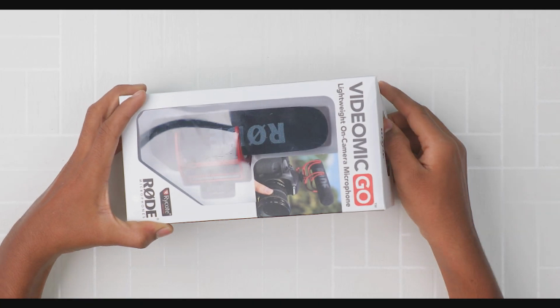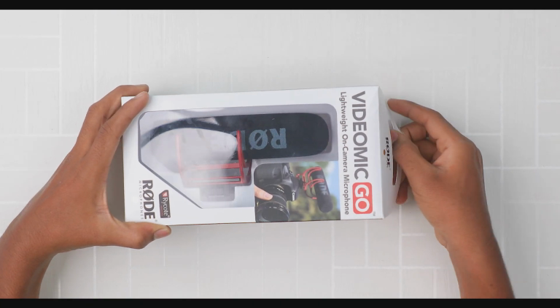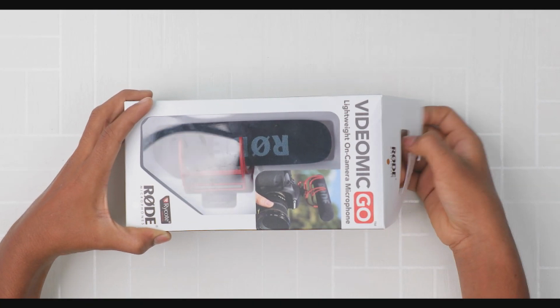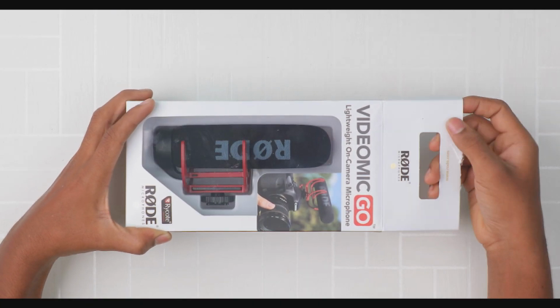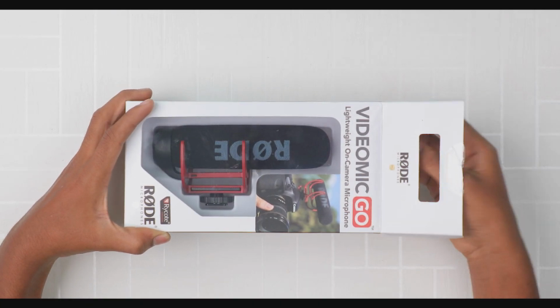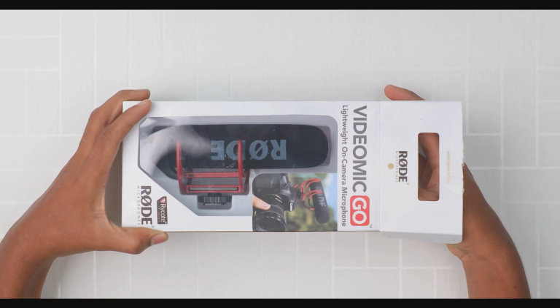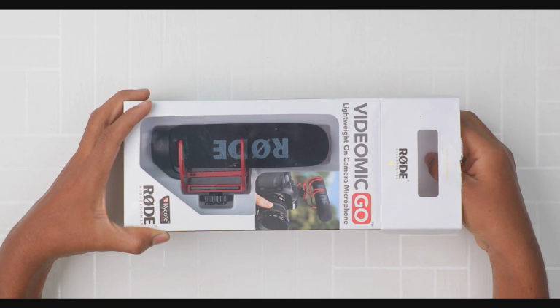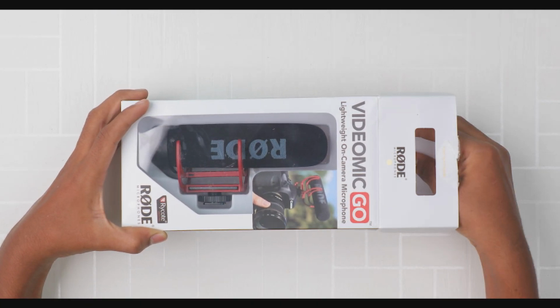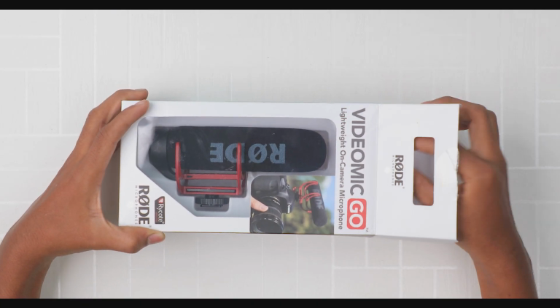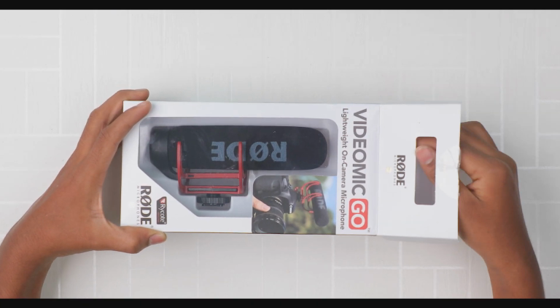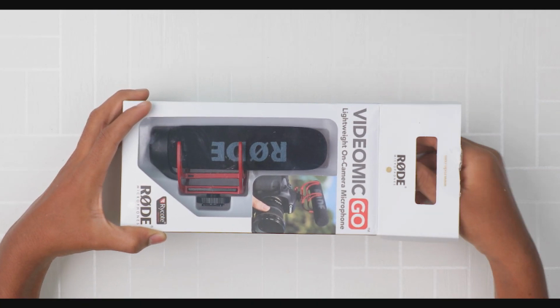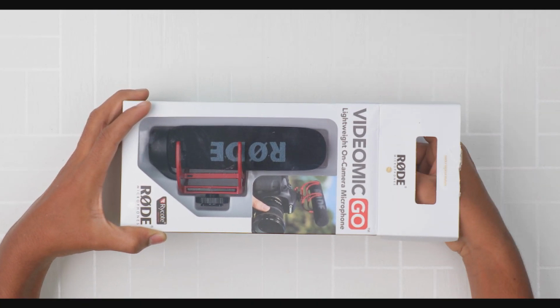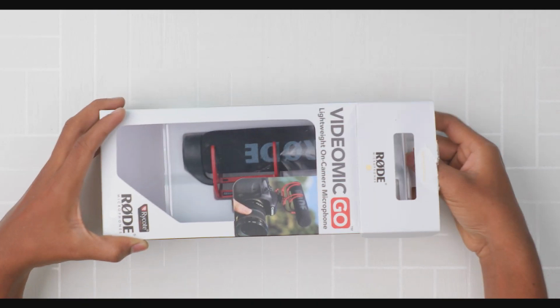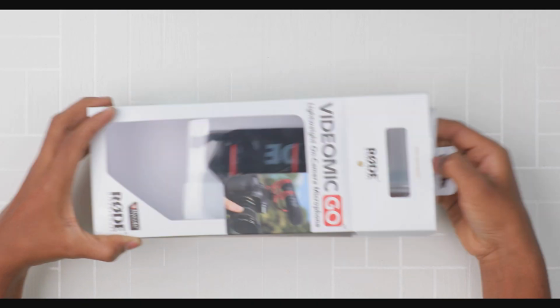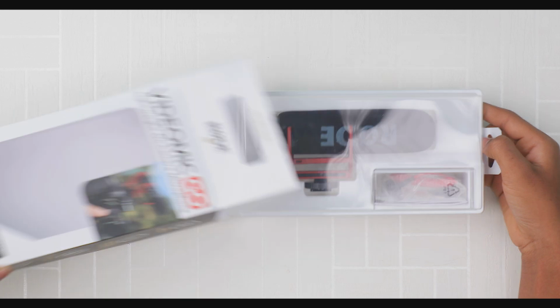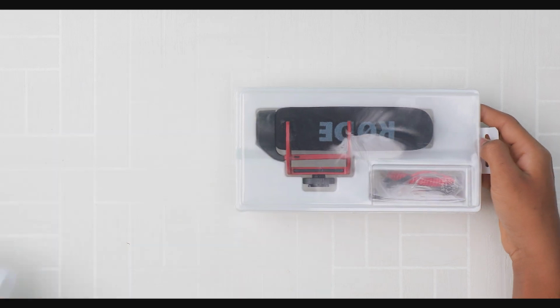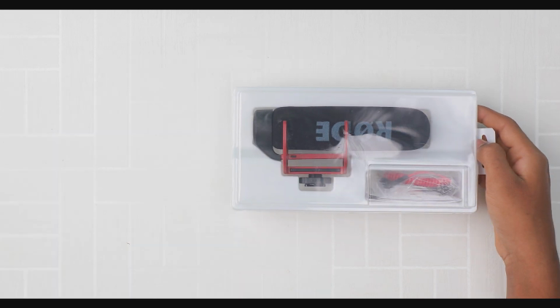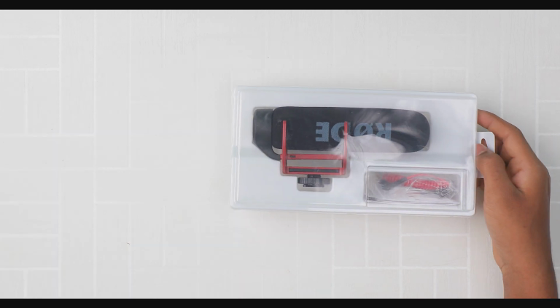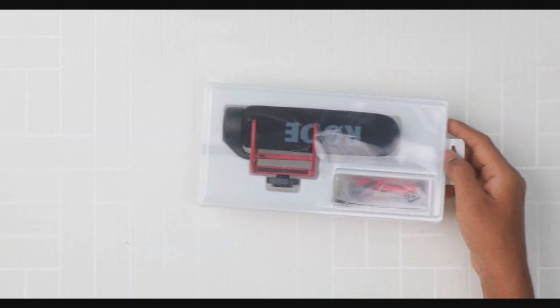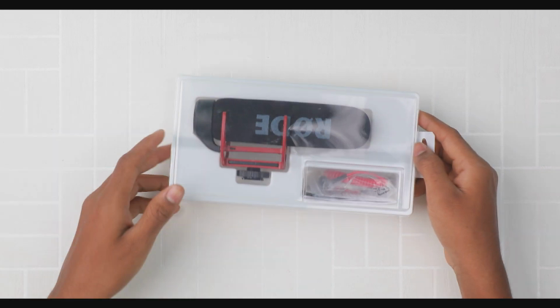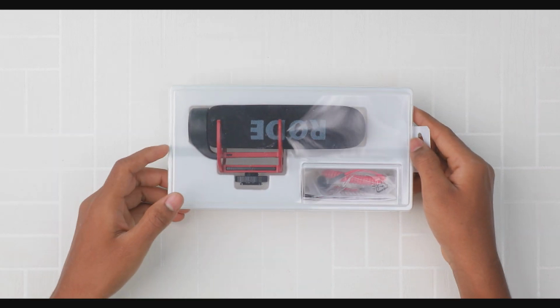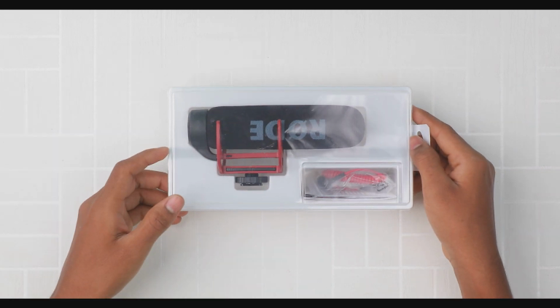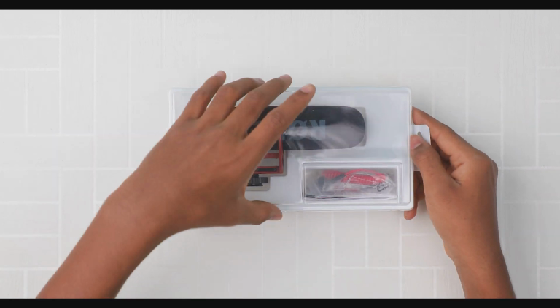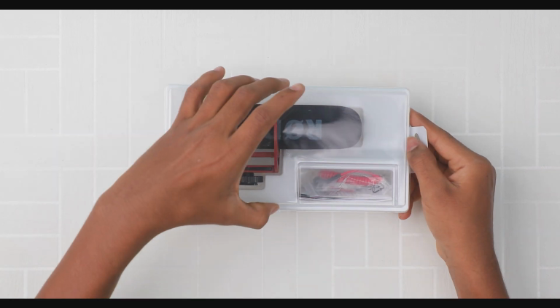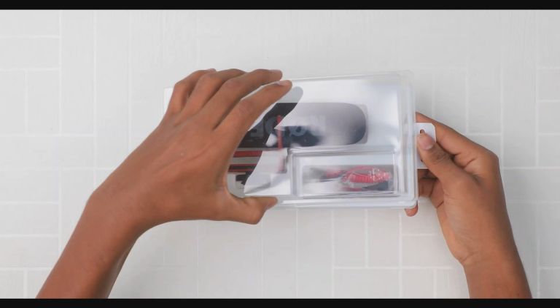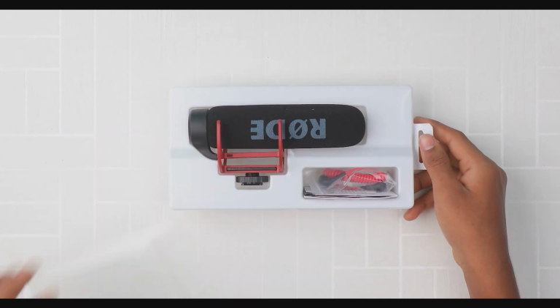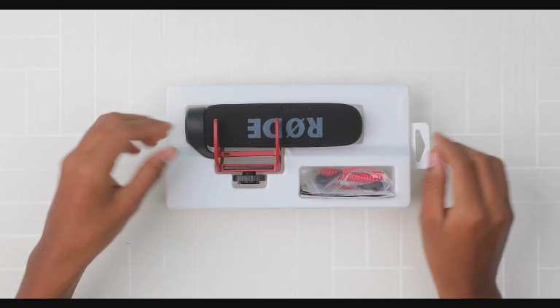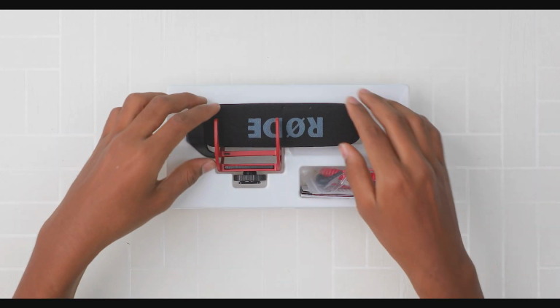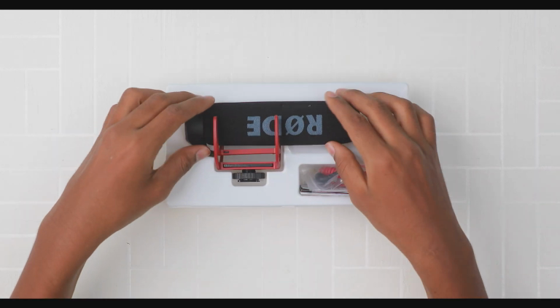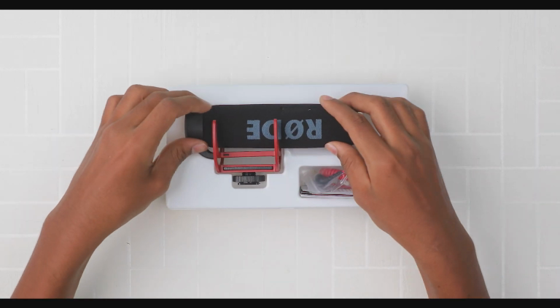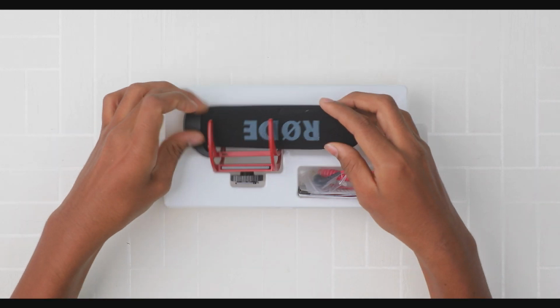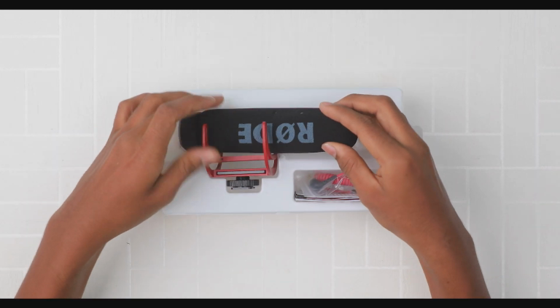I'm going to show you a little bit about this microphone.